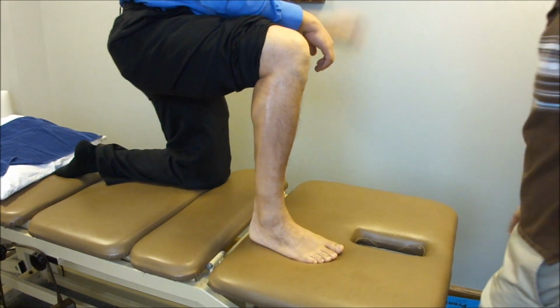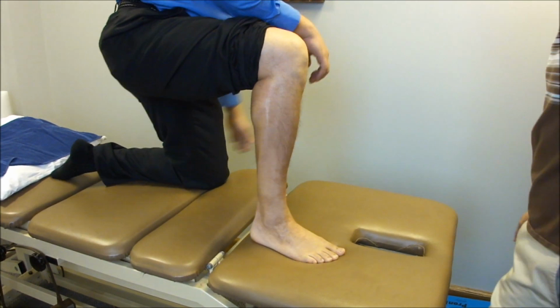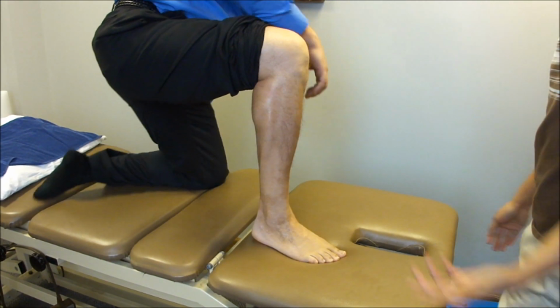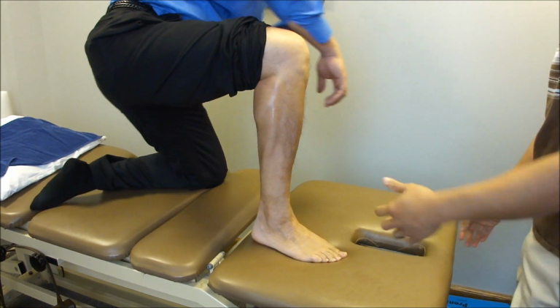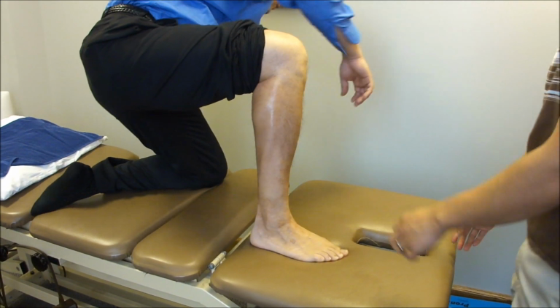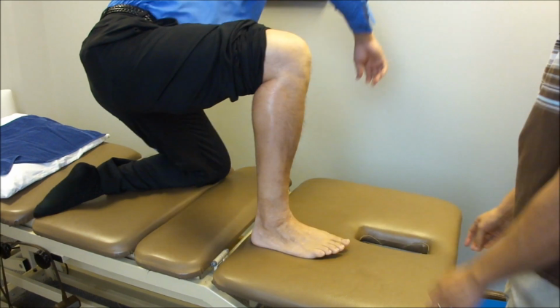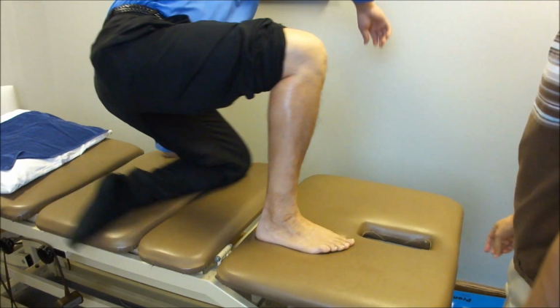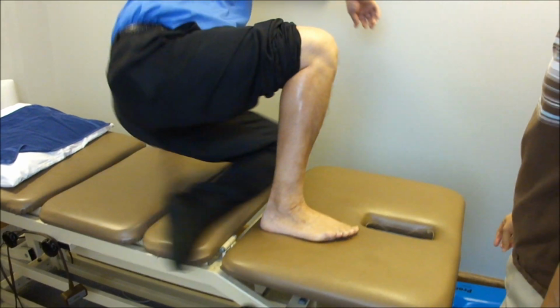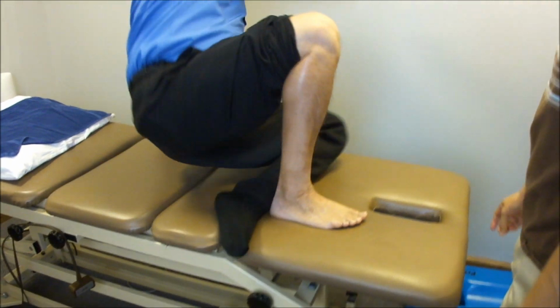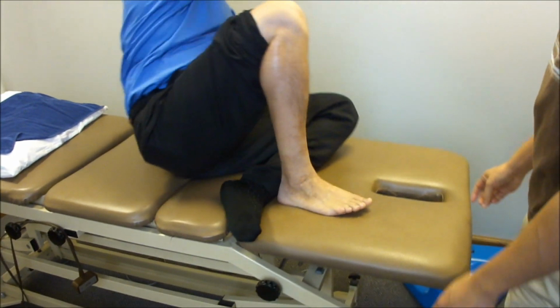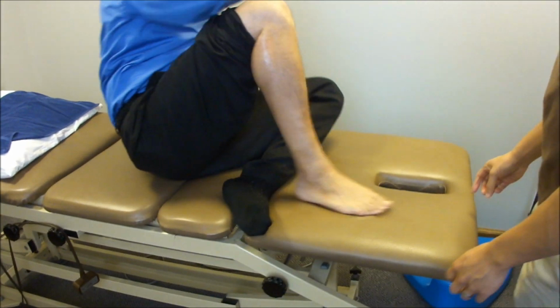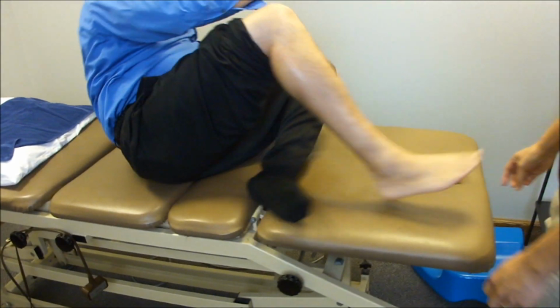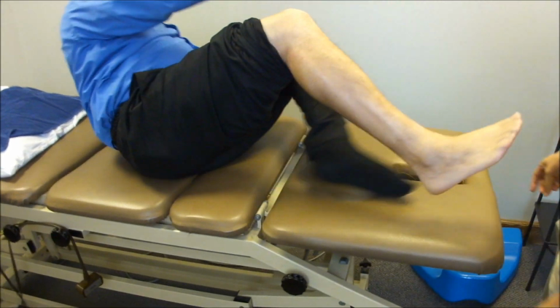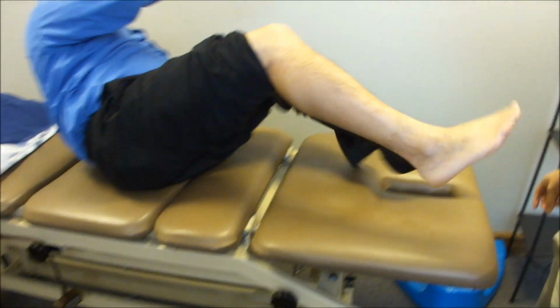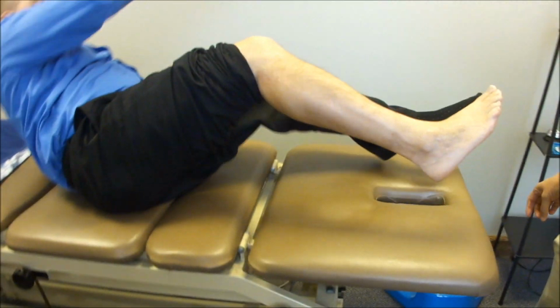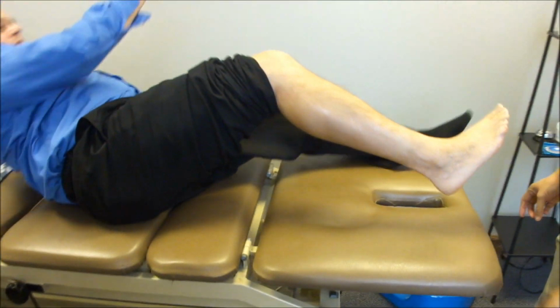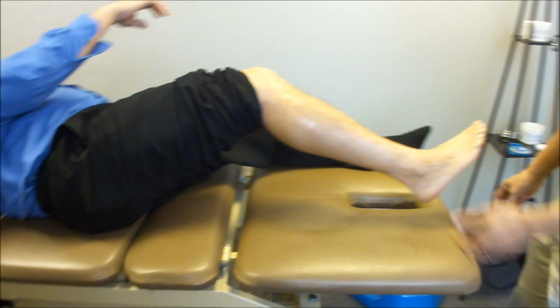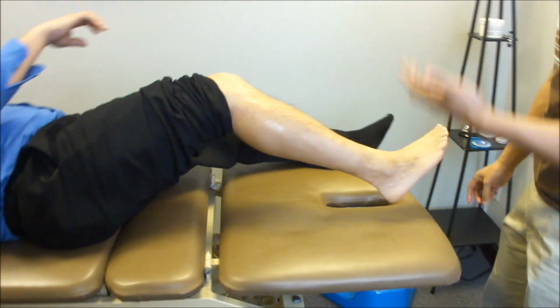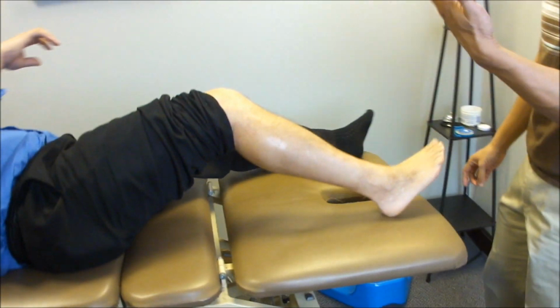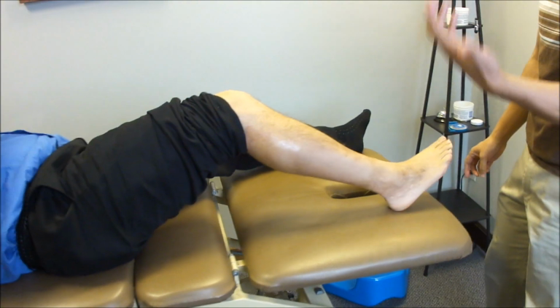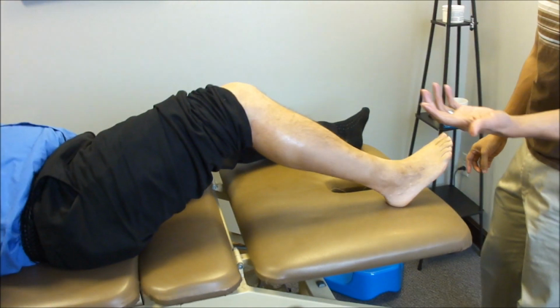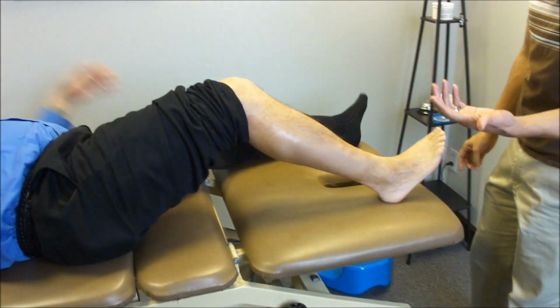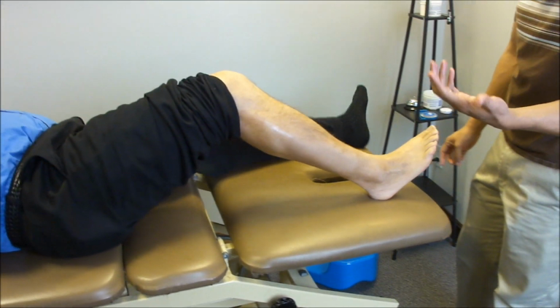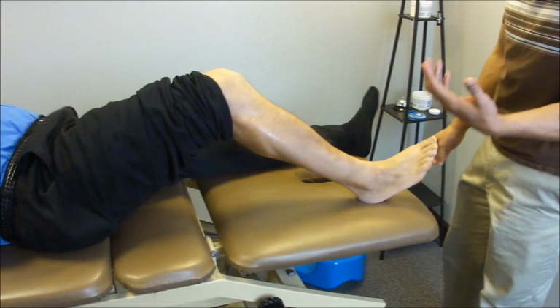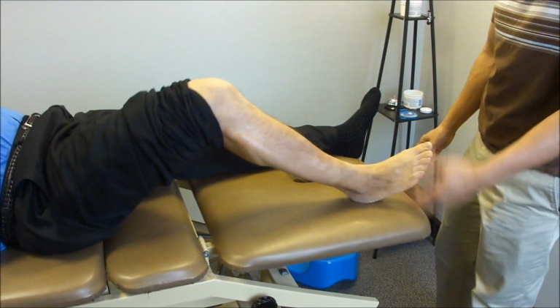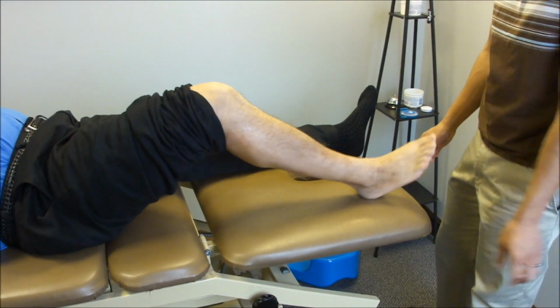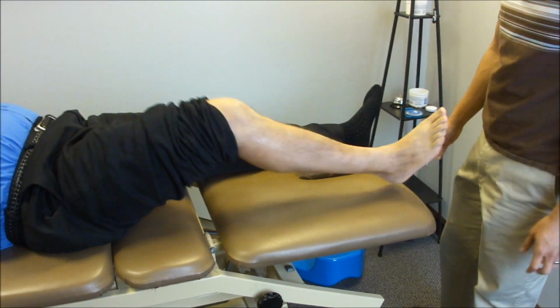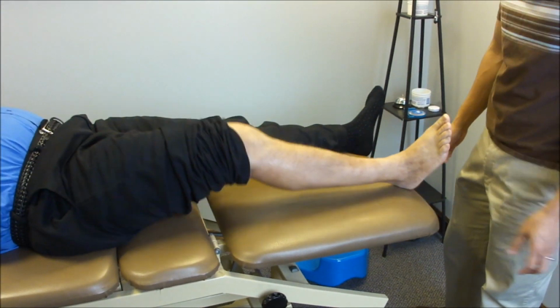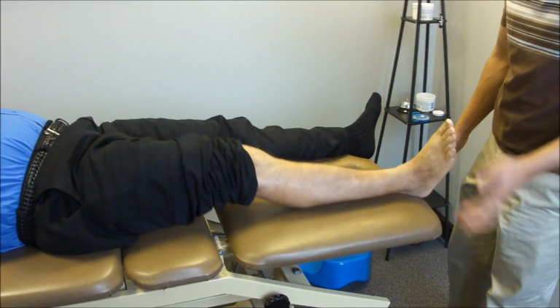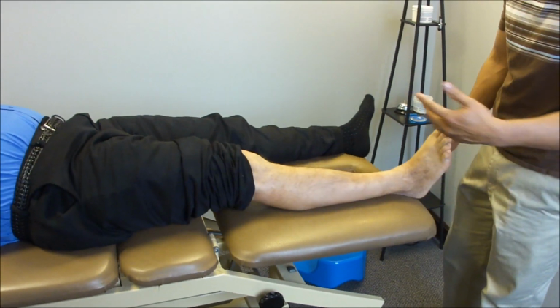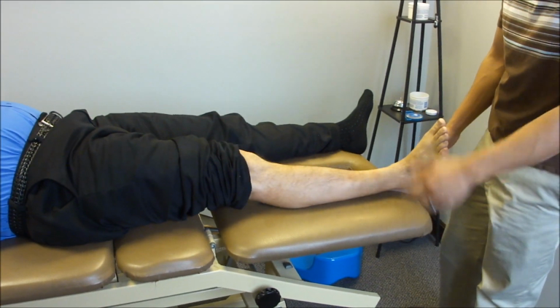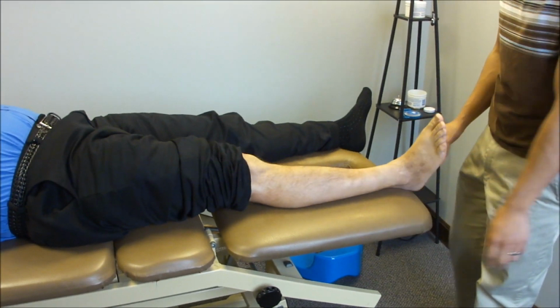I would do maybe 2–3 sets of 10 repetitions of that. You can do it in a squat, up a step, or down a step.